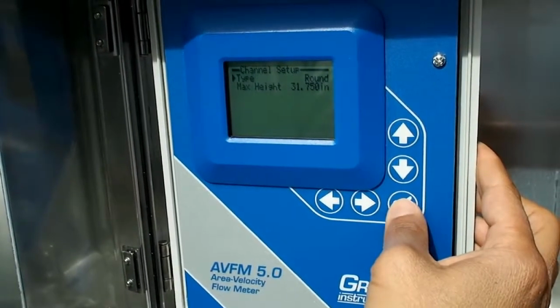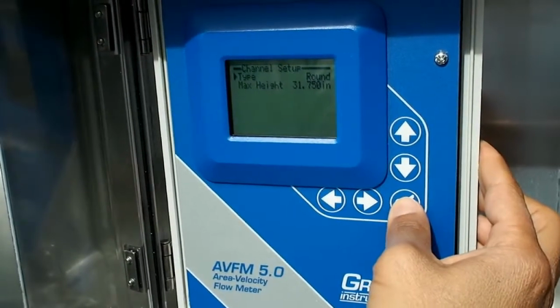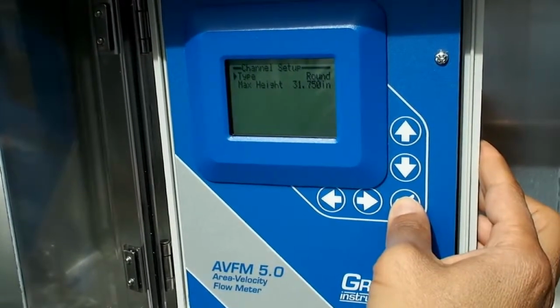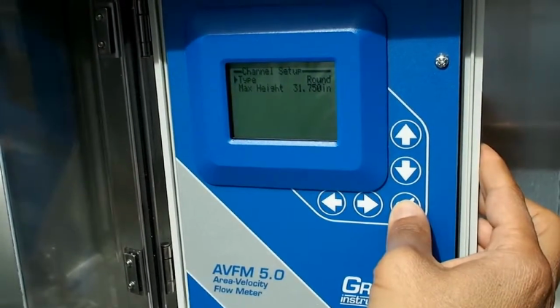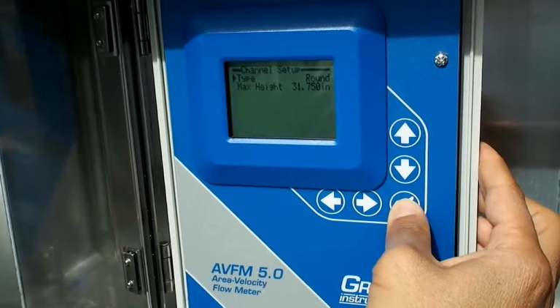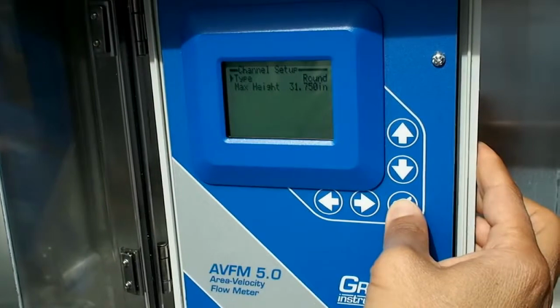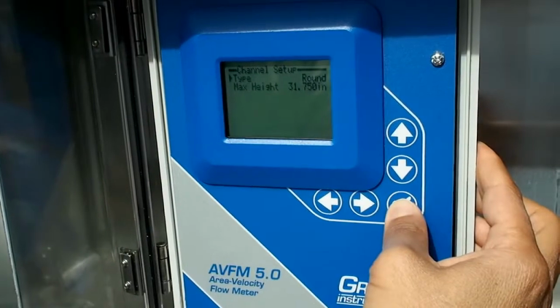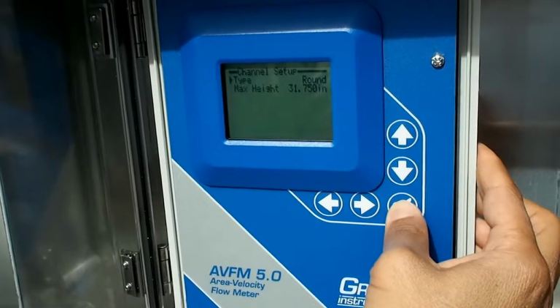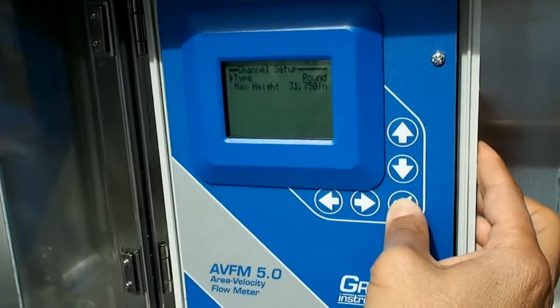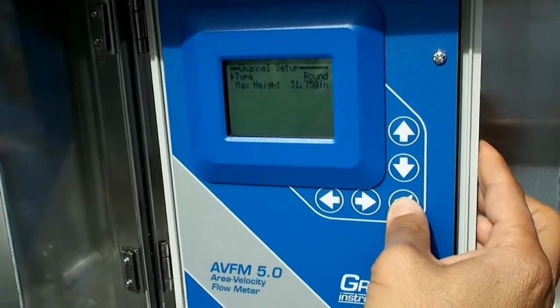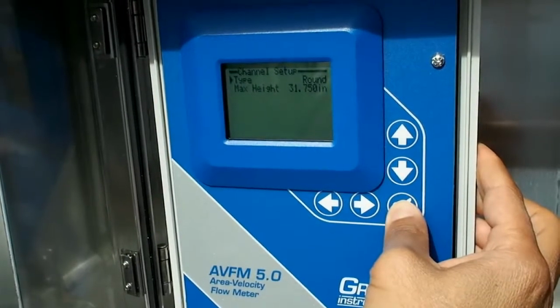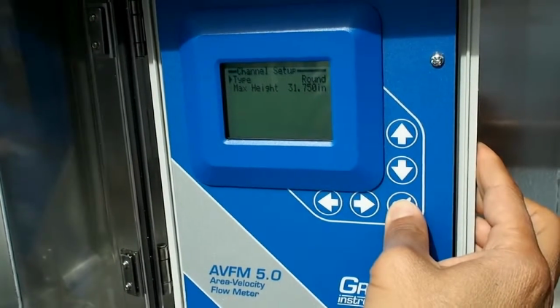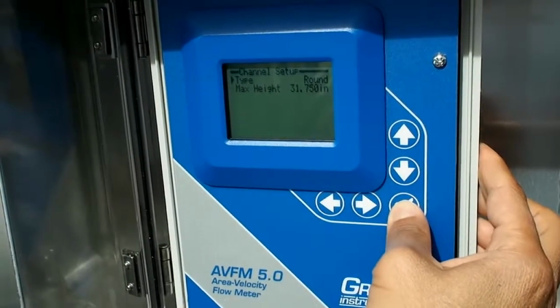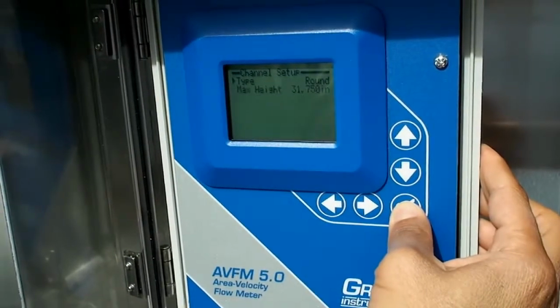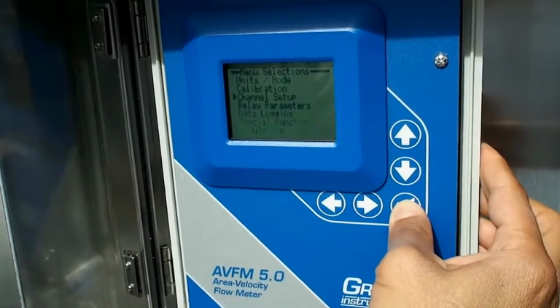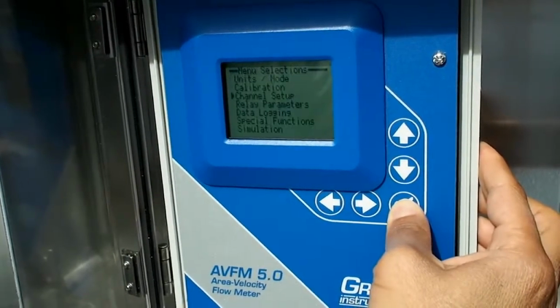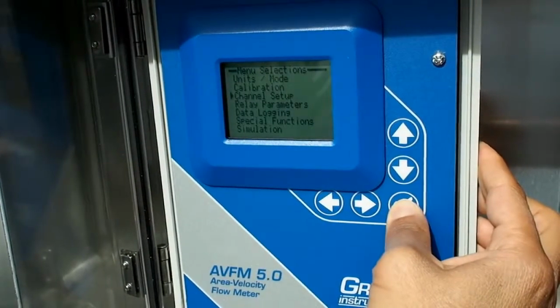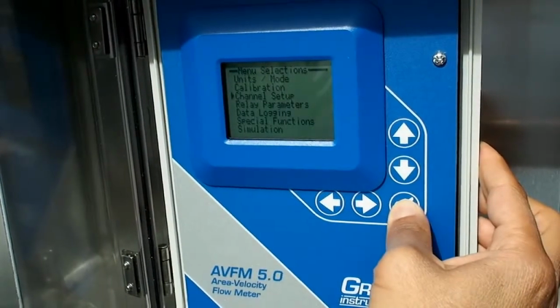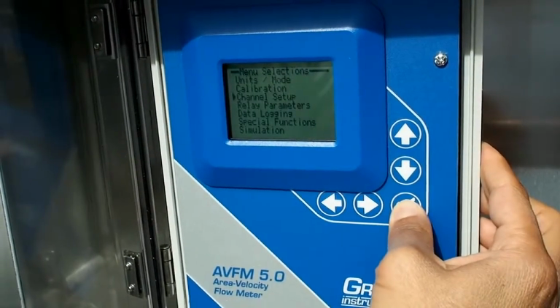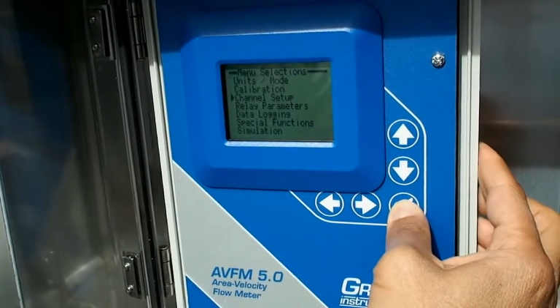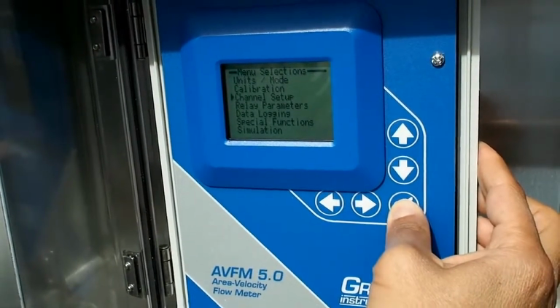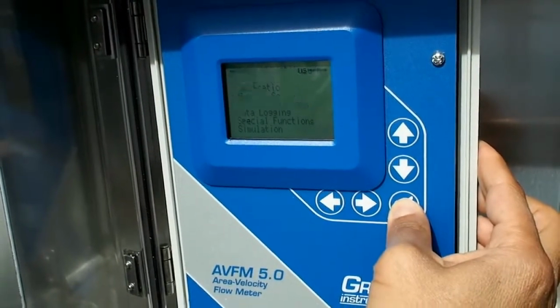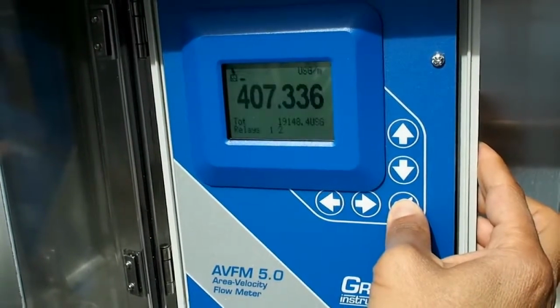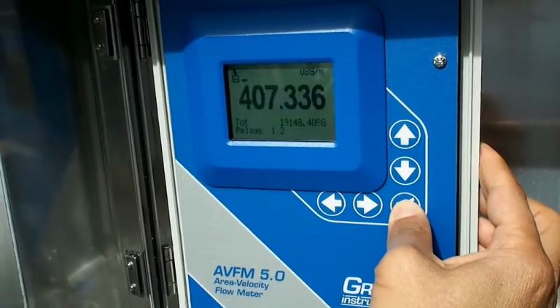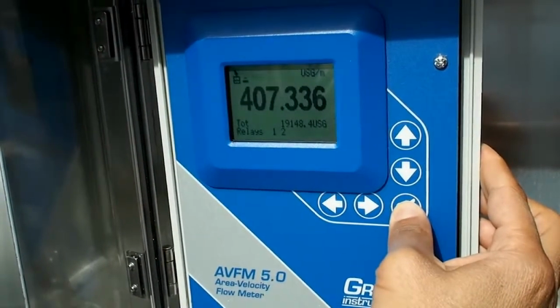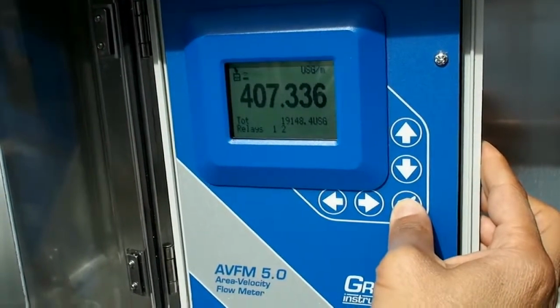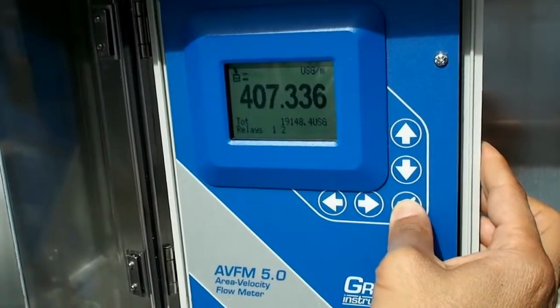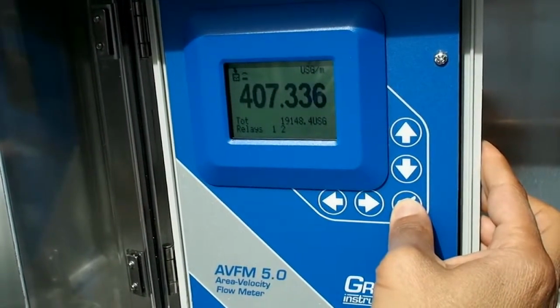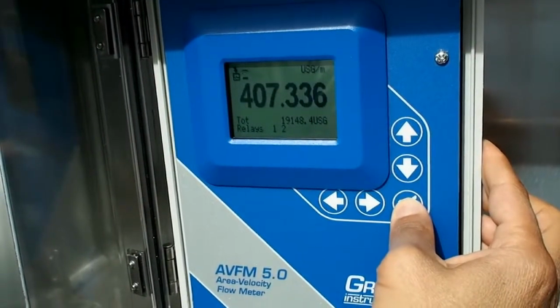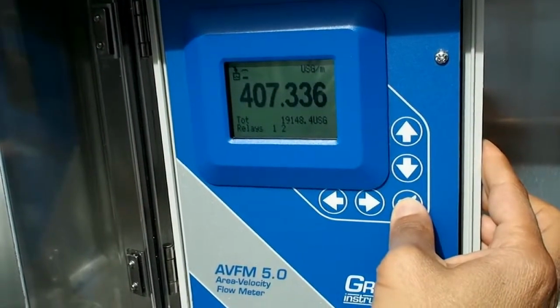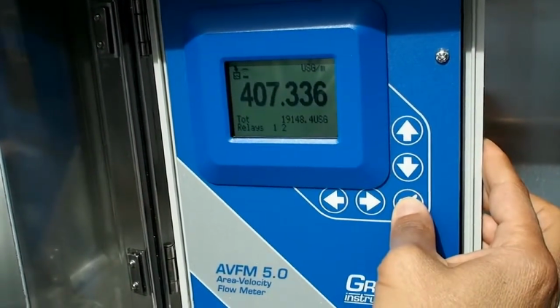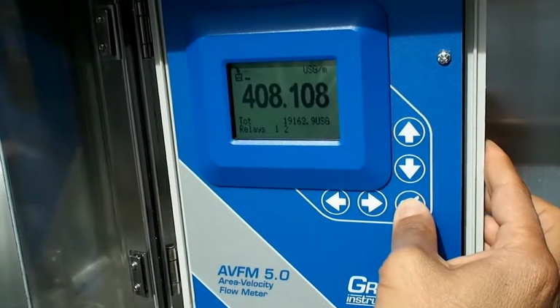This is the Grayline AVFM 5.0 Area Velocity Flow Meter.